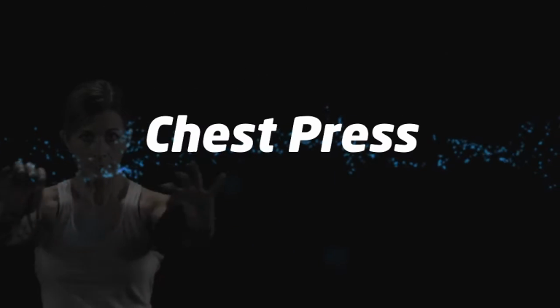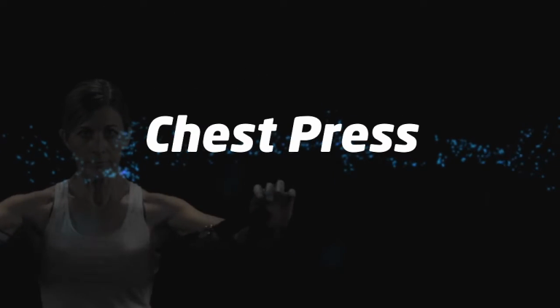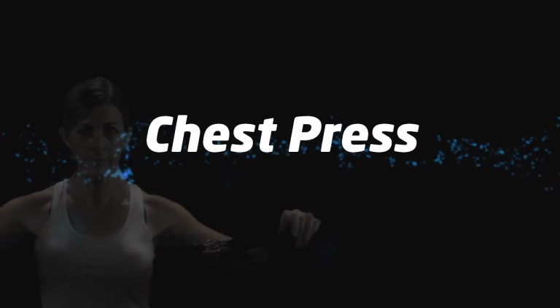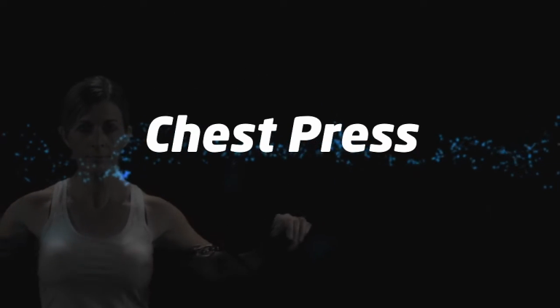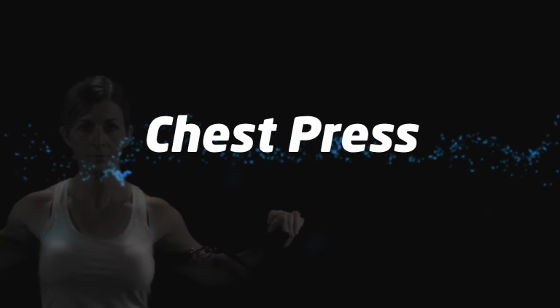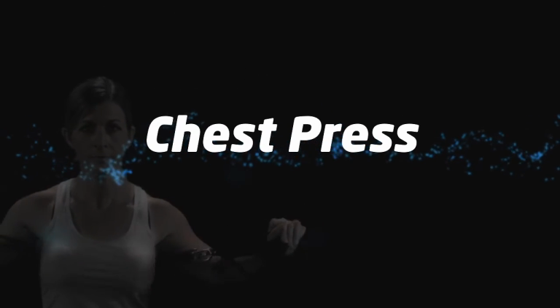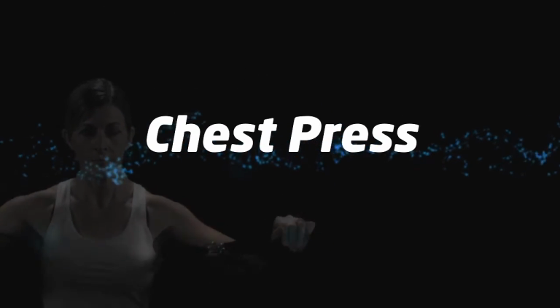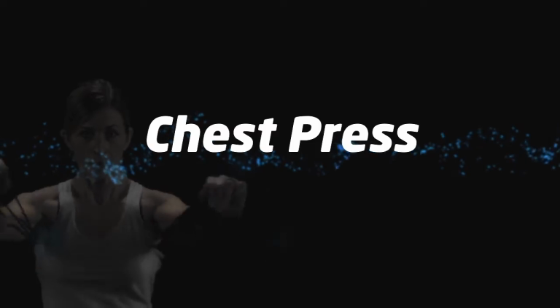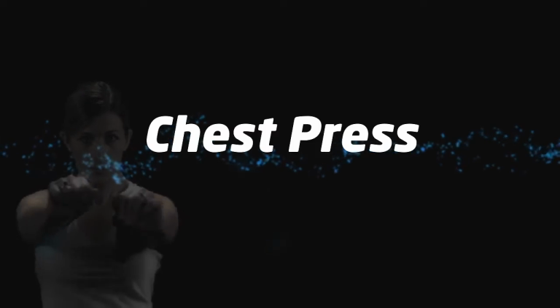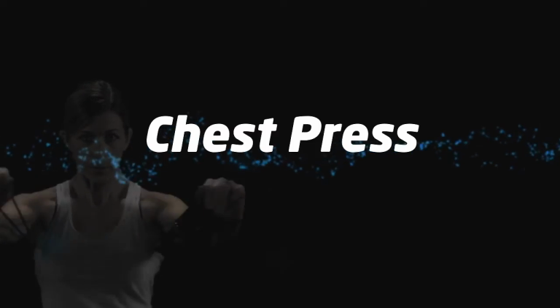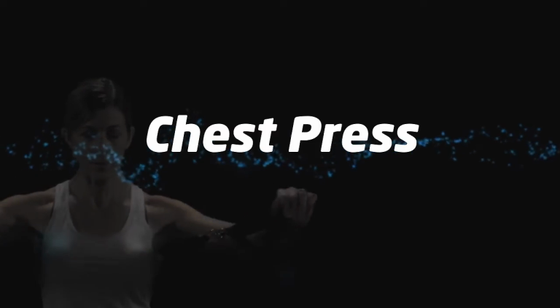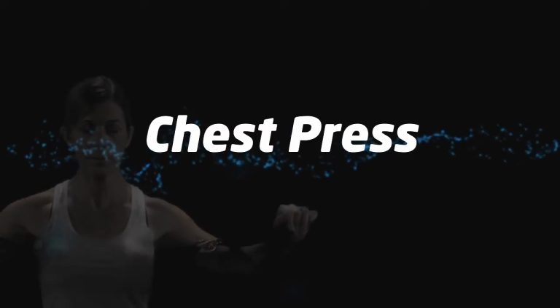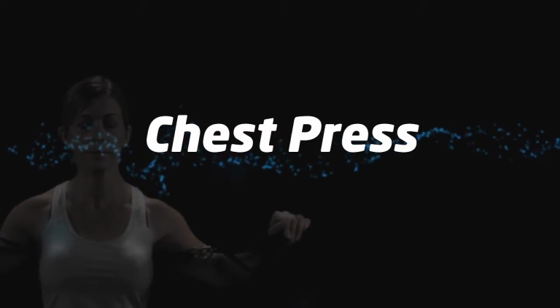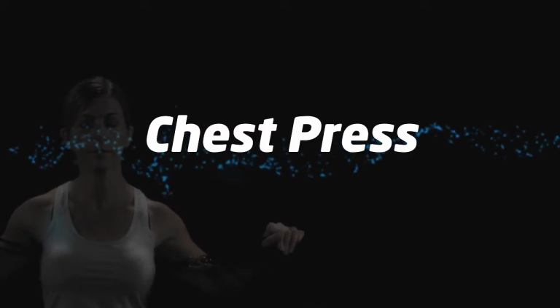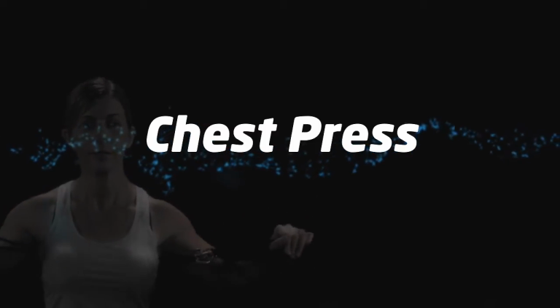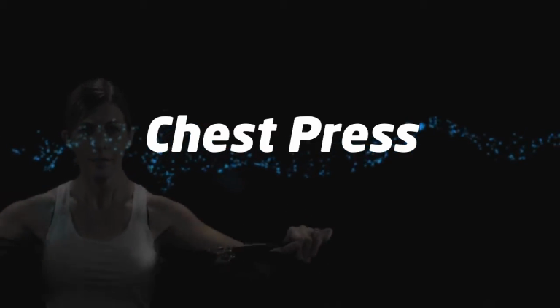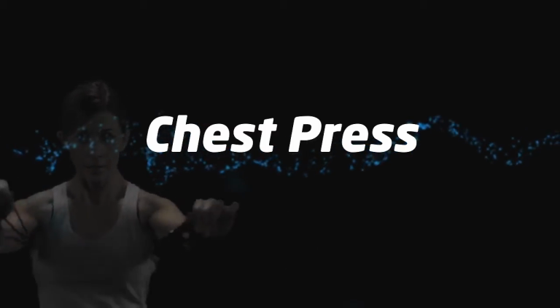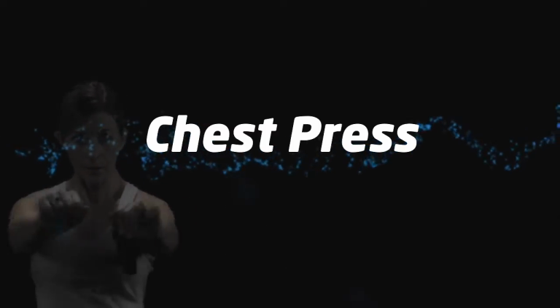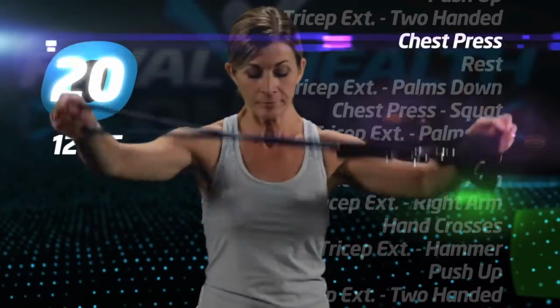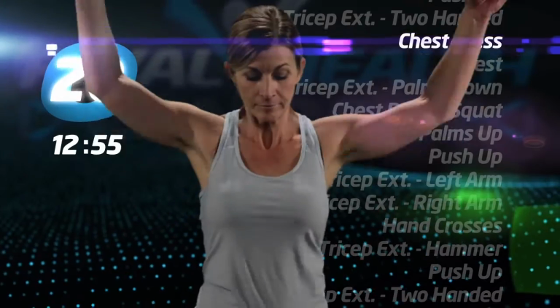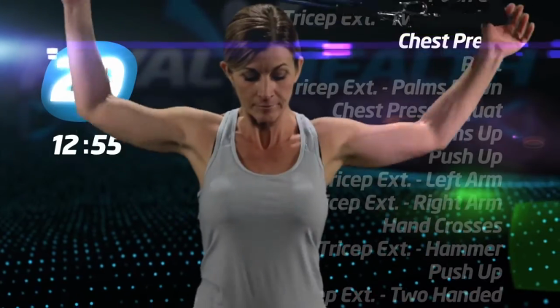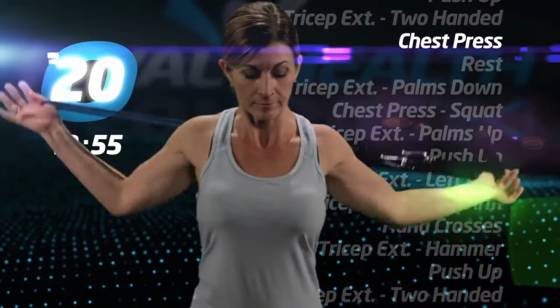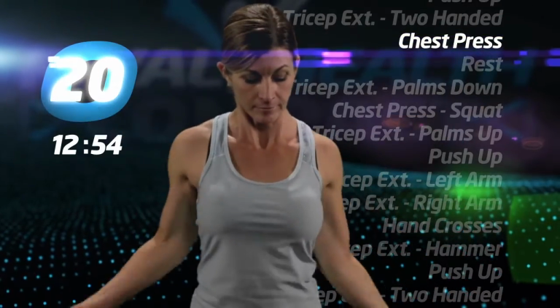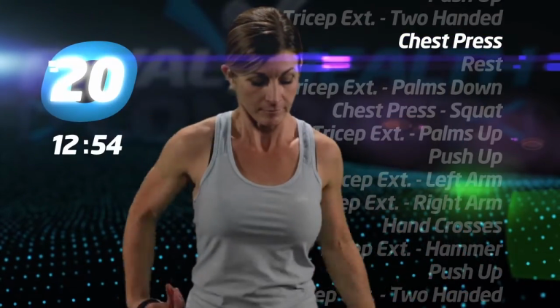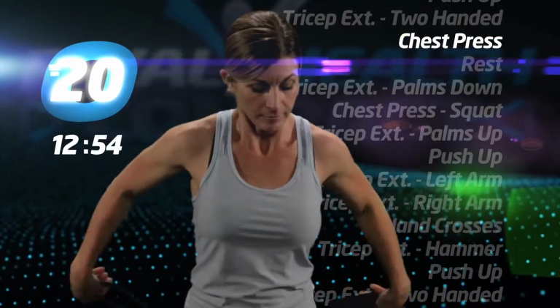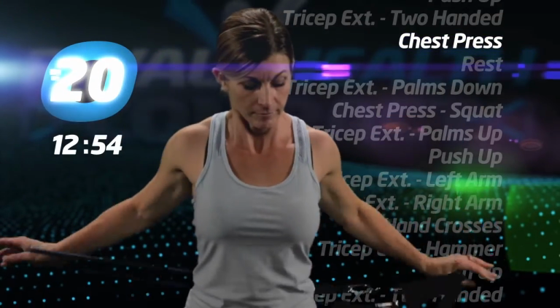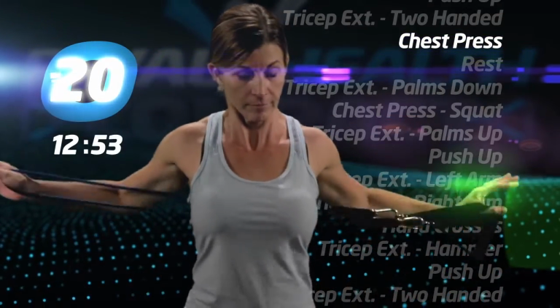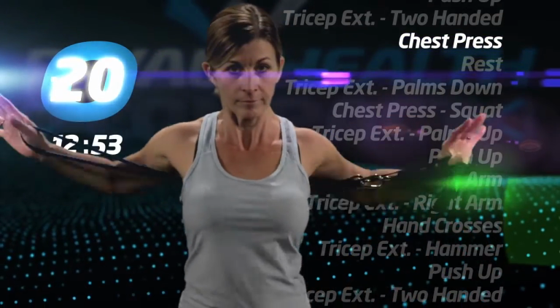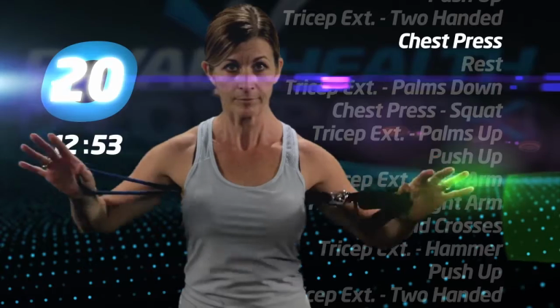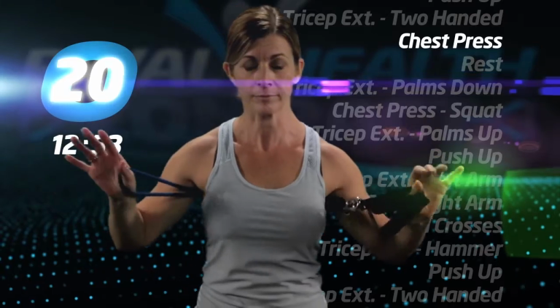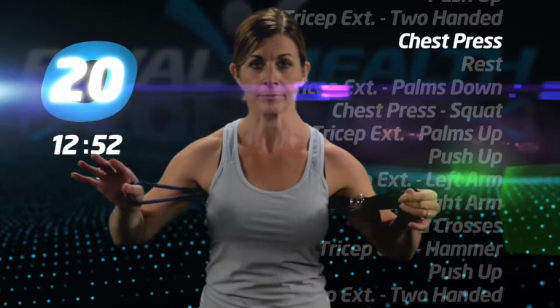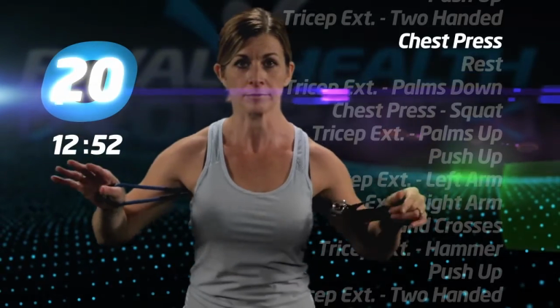Chest press. Same grip as the other presses and hand crosses. Bring the tube behind your back and under your arms and press.